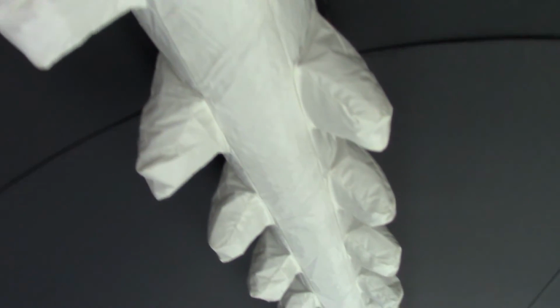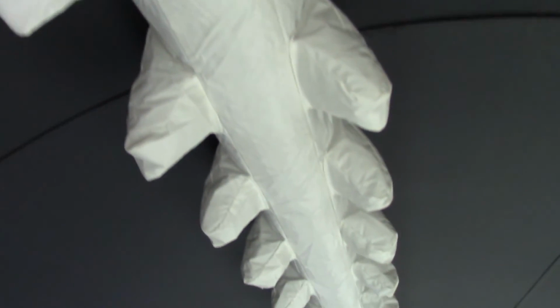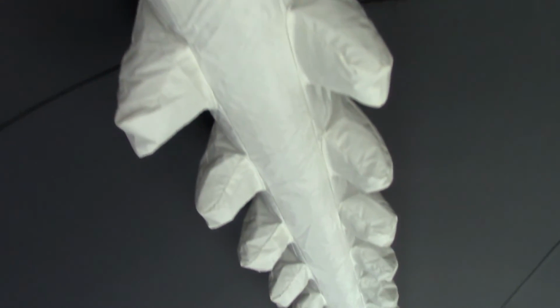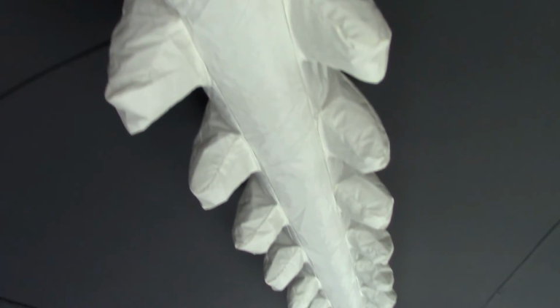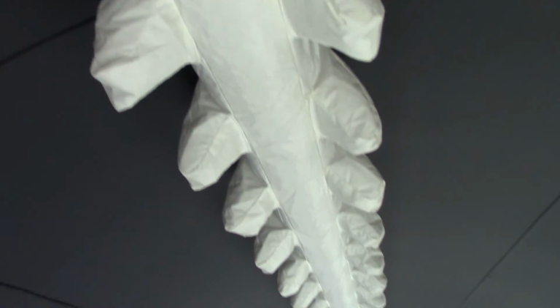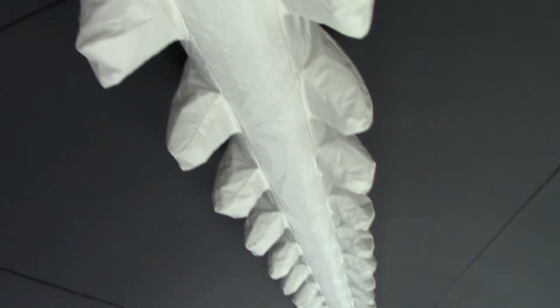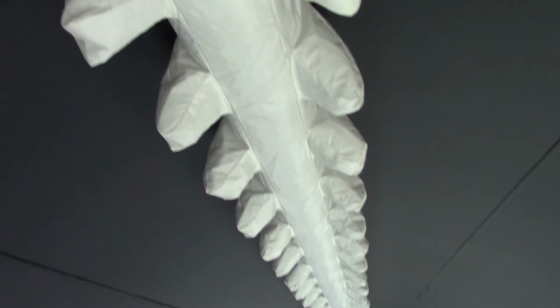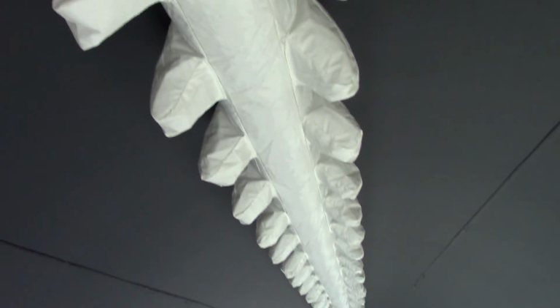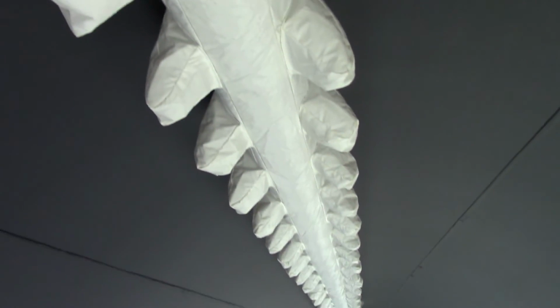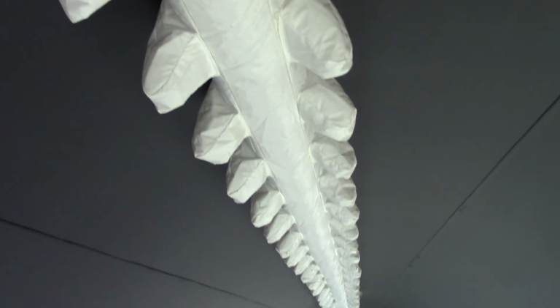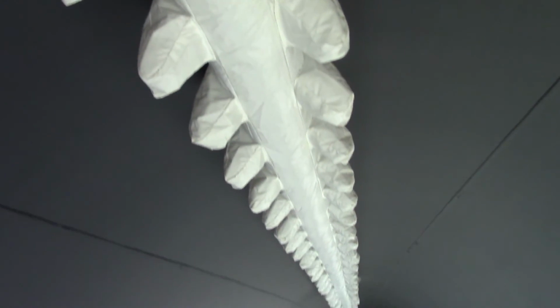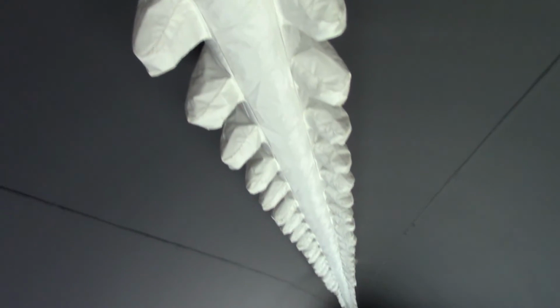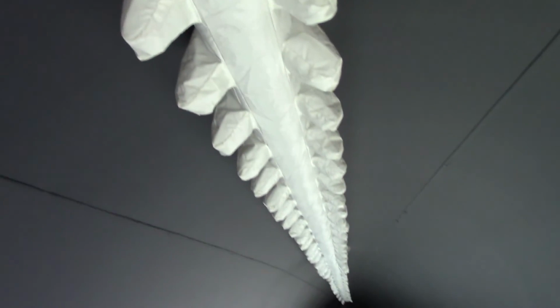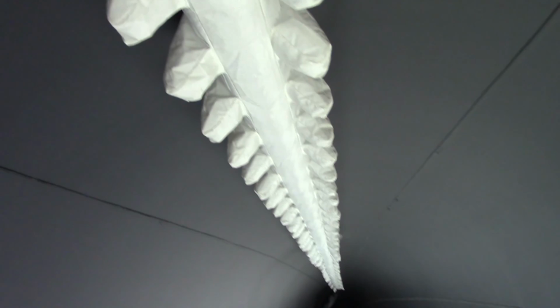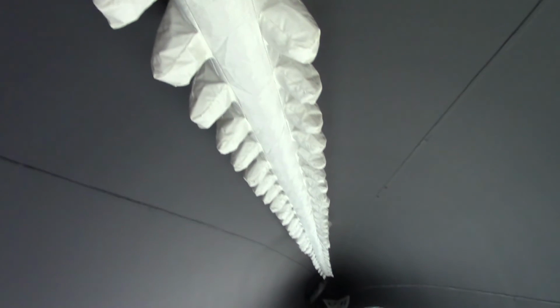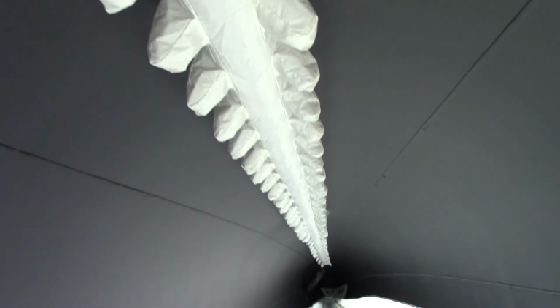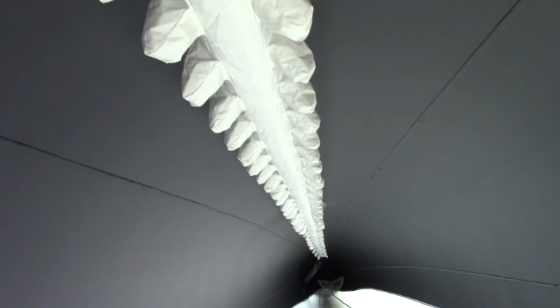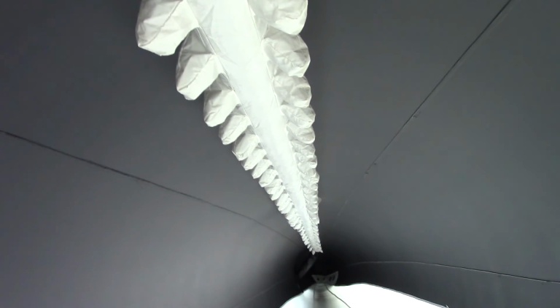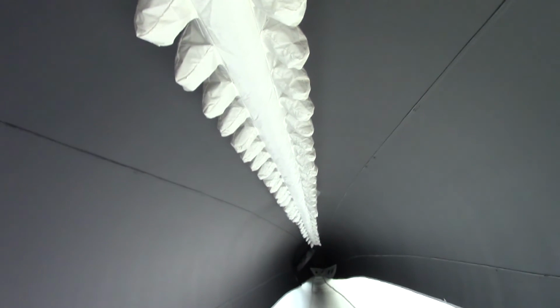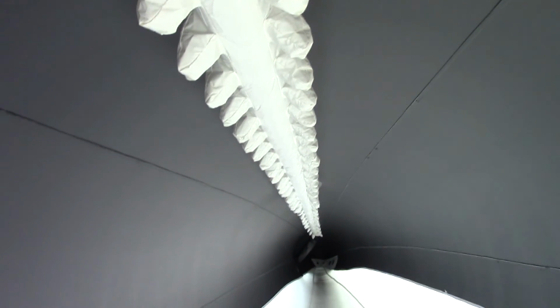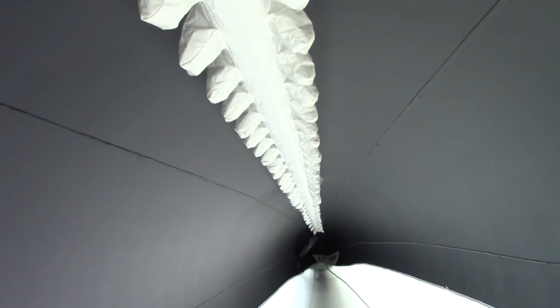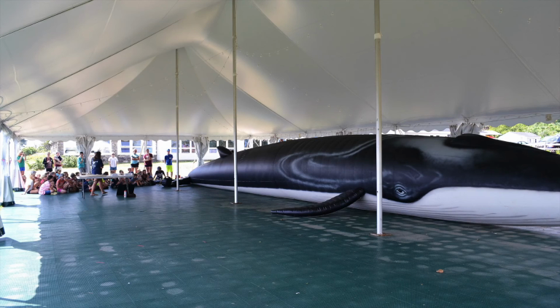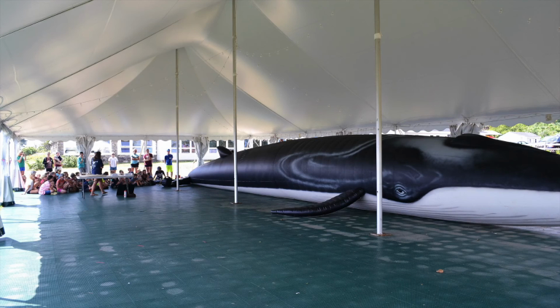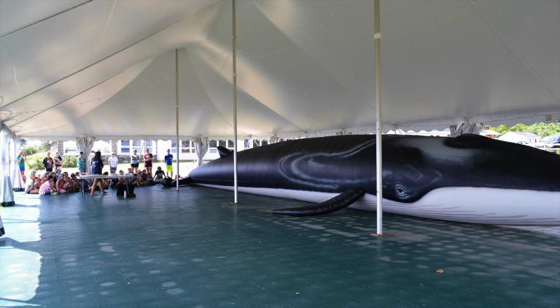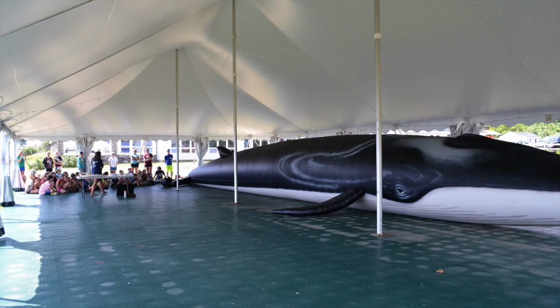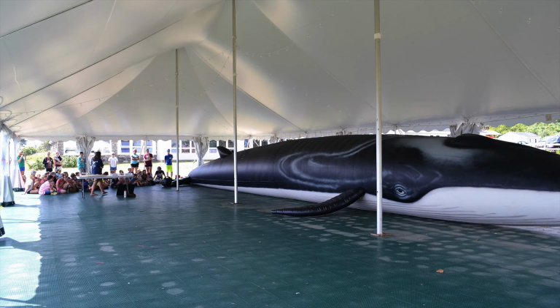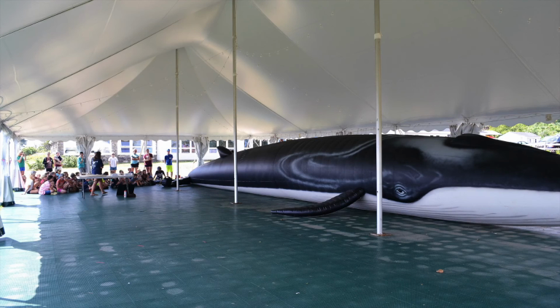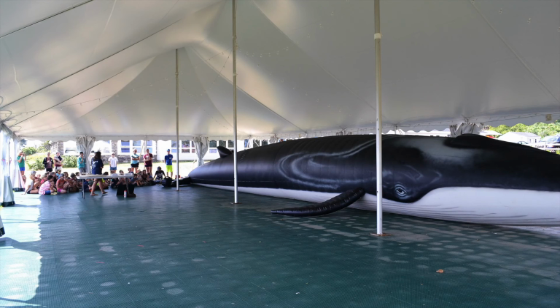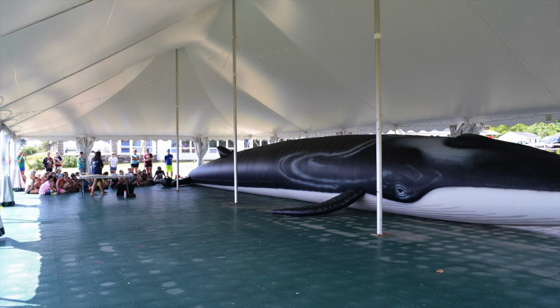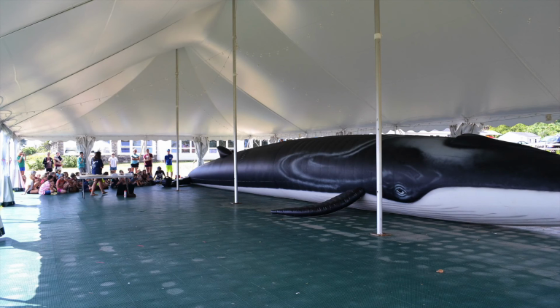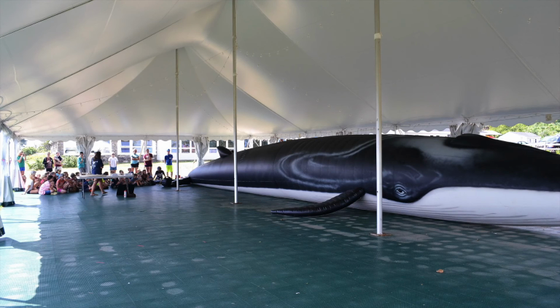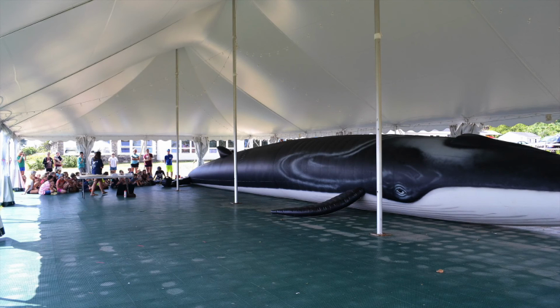This whale can get up to 70 tons, and it's a very rare opportunity to go inside a whale like Ladder.